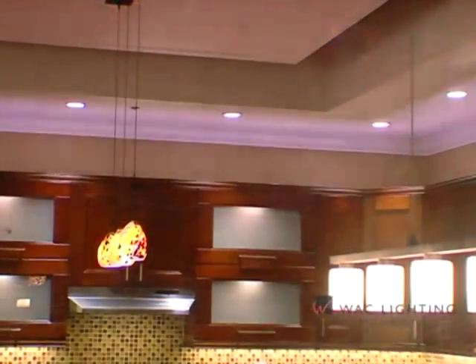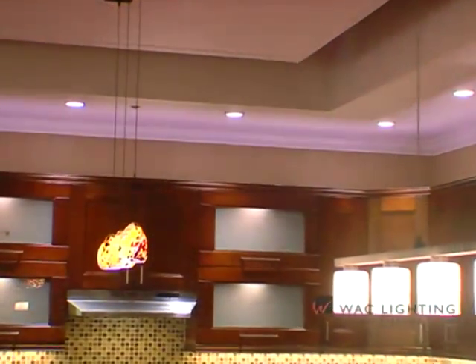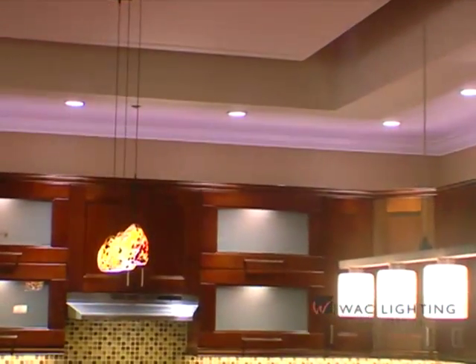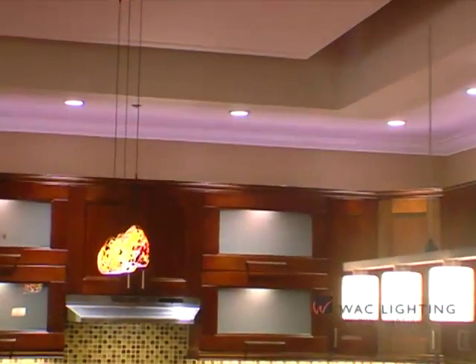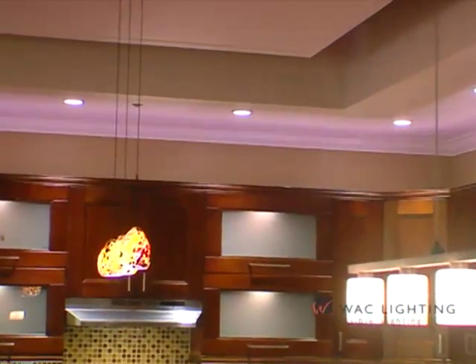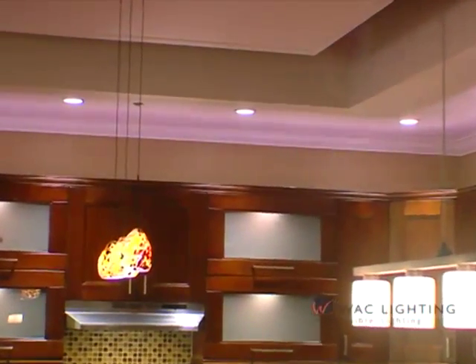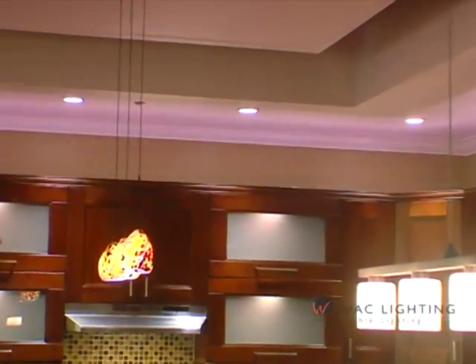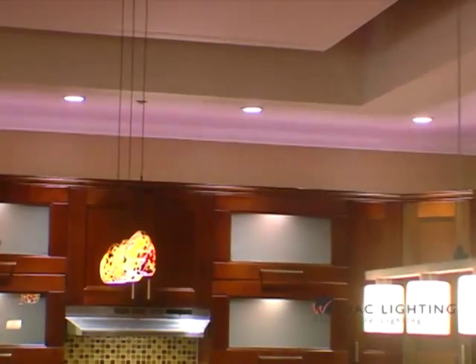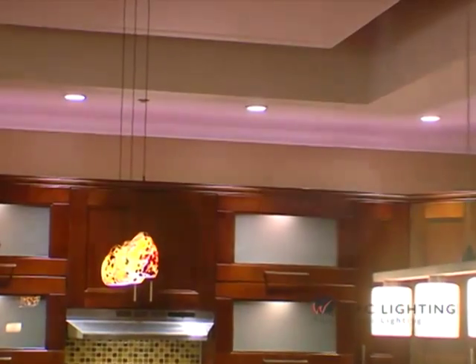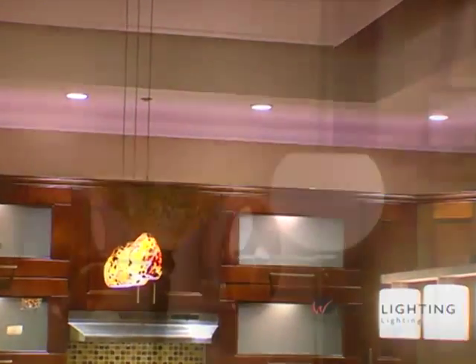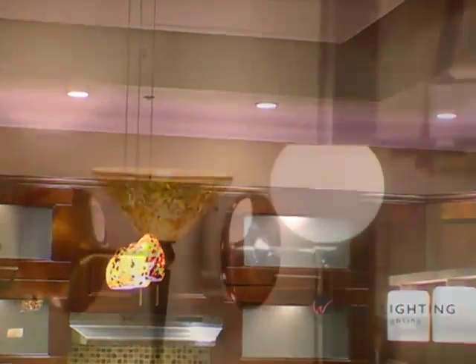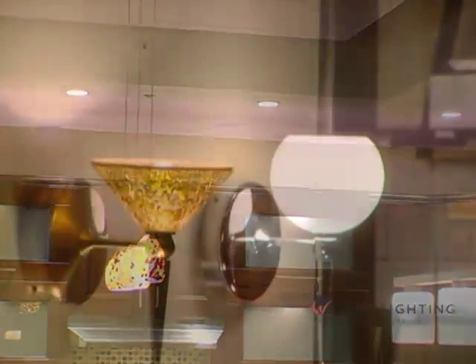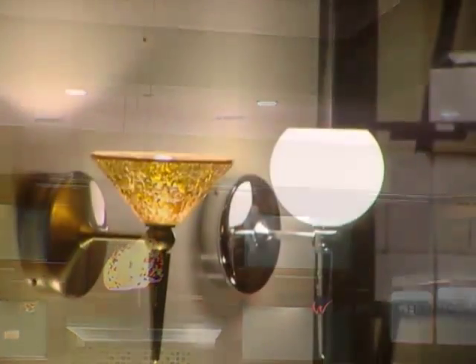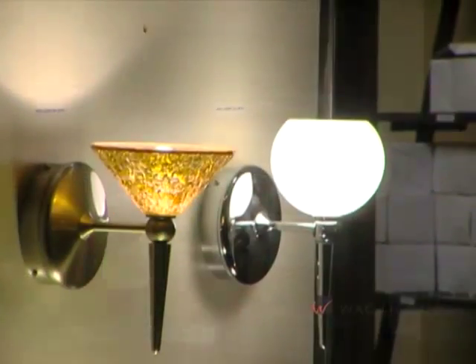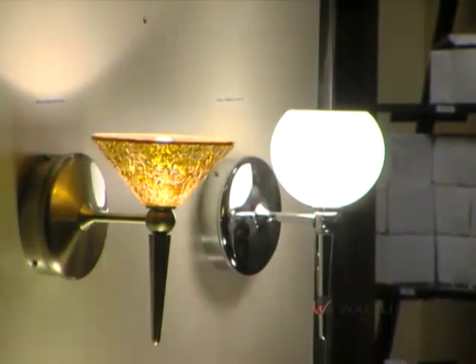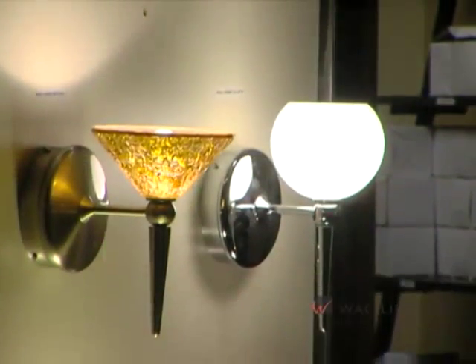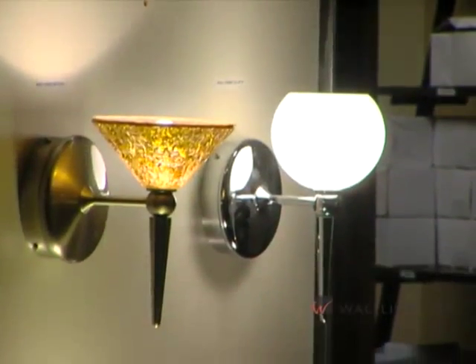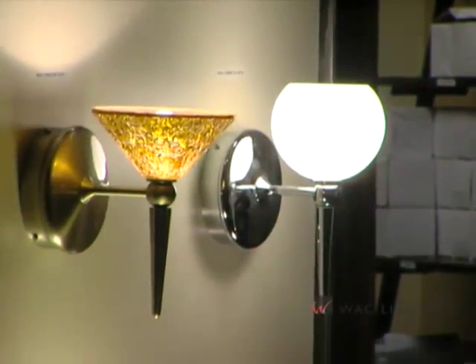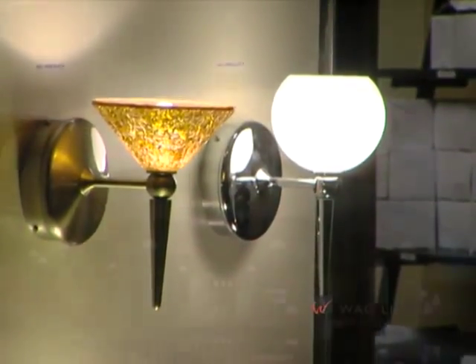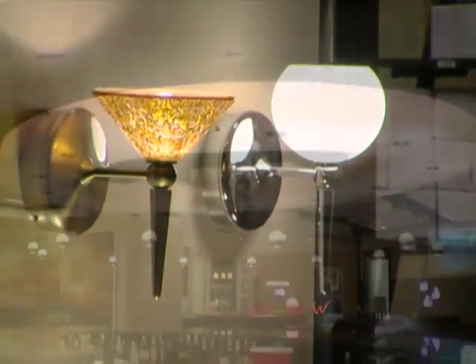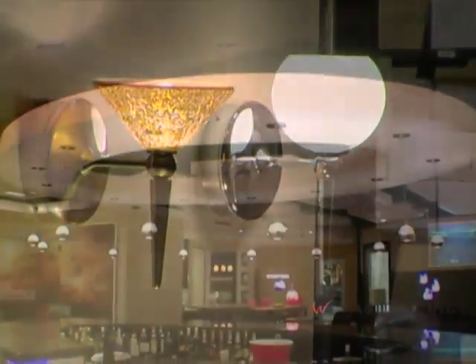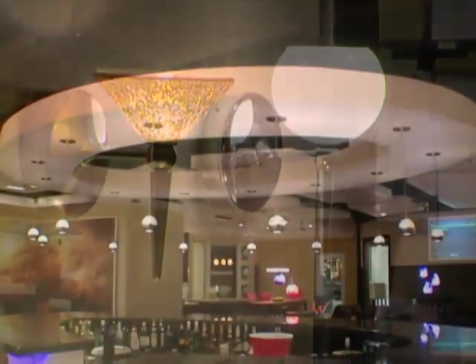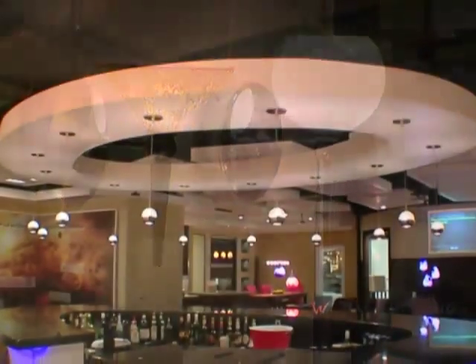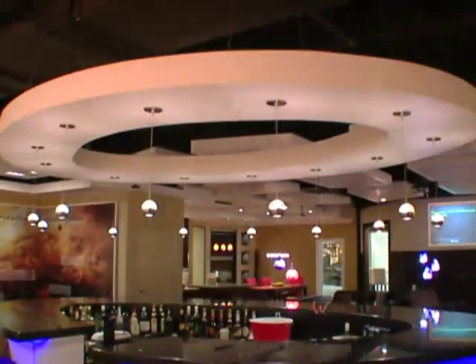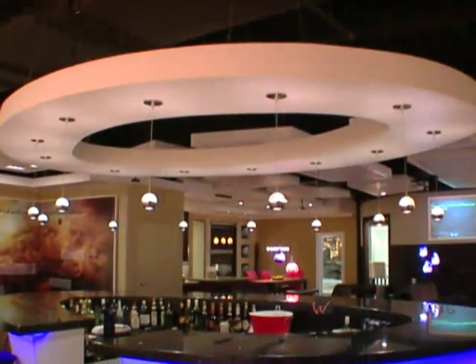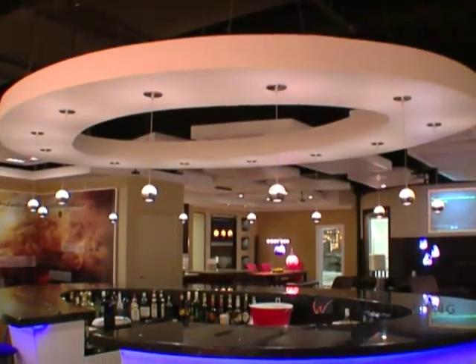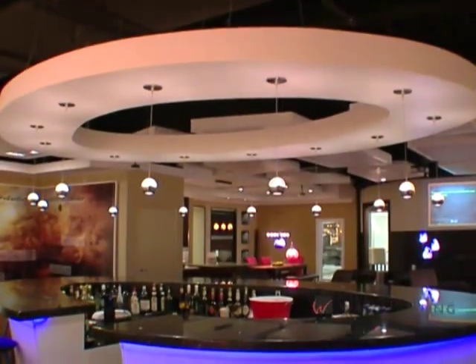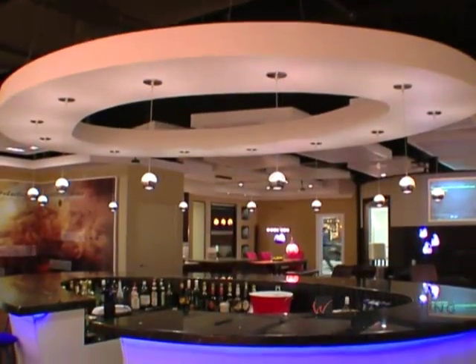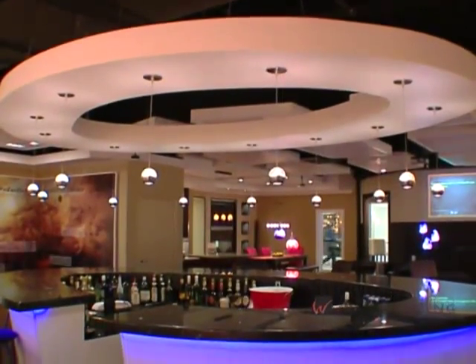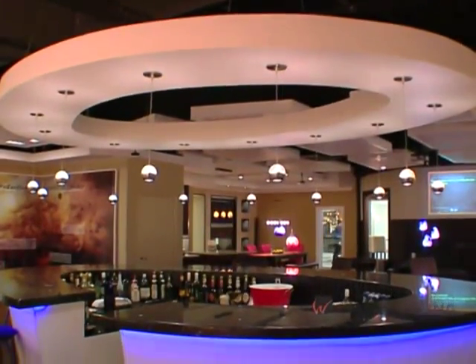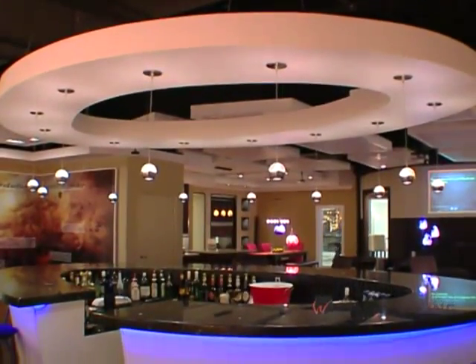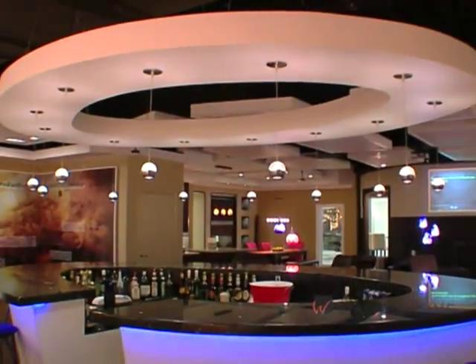Remember, you can always find WAC Lighting at fine lighting showrooms and distributors around the country.